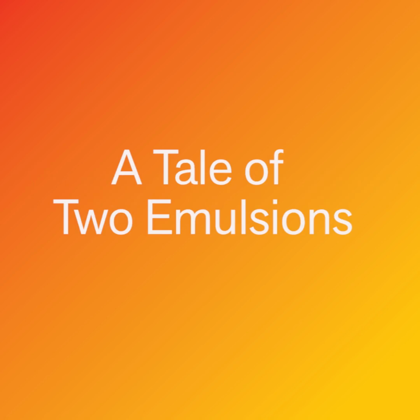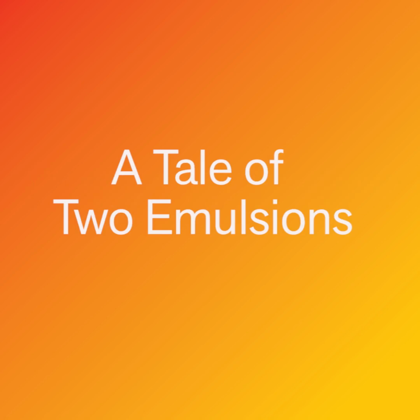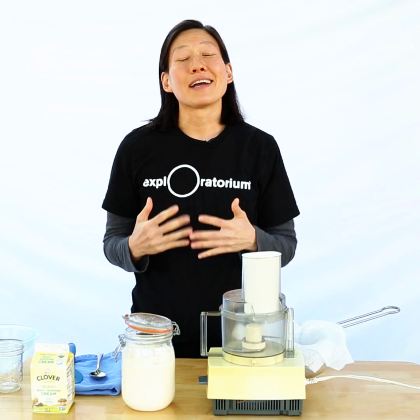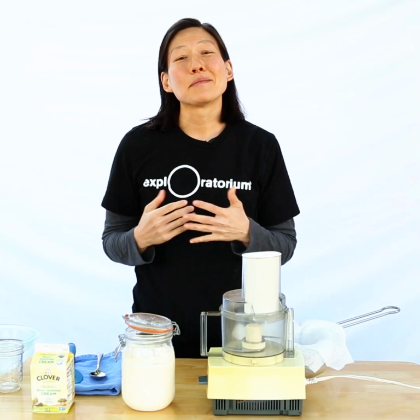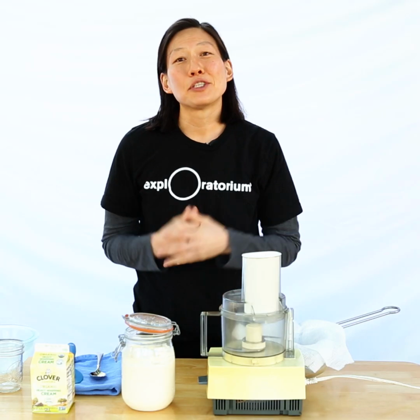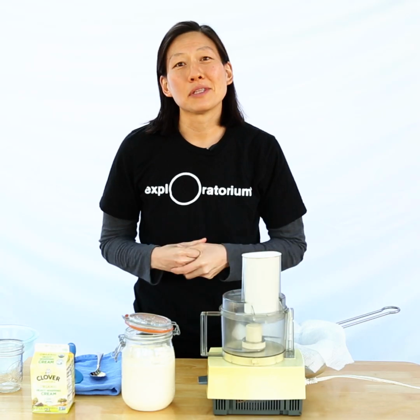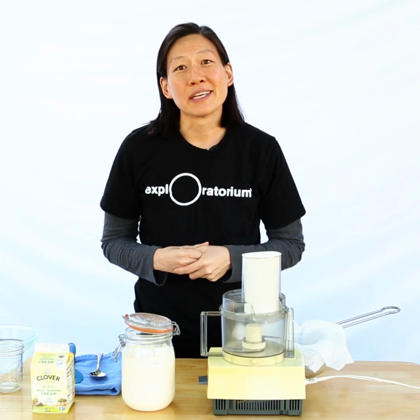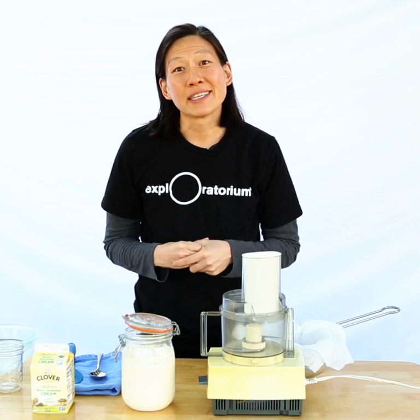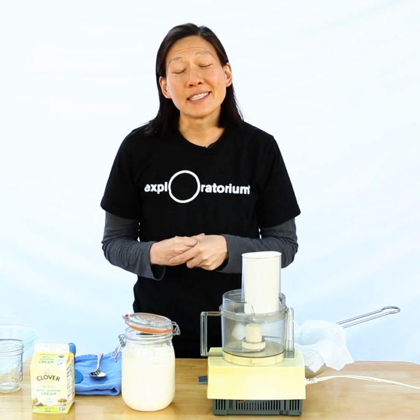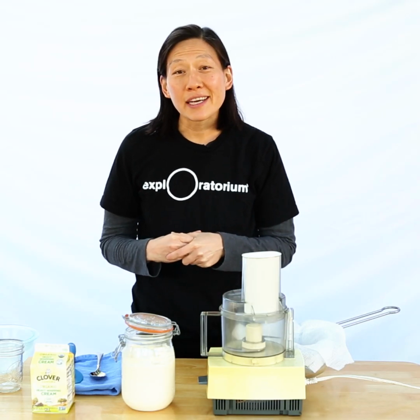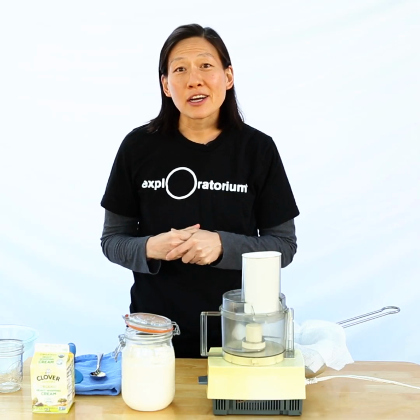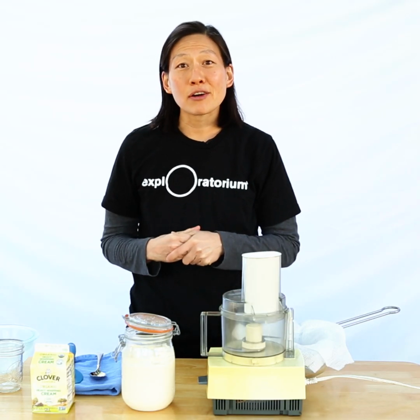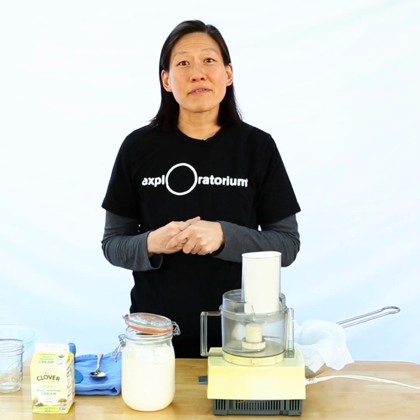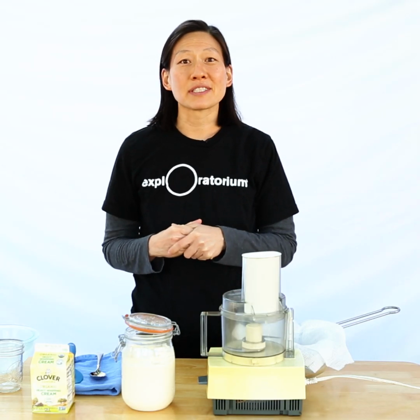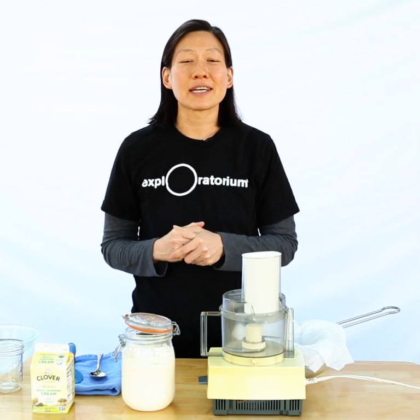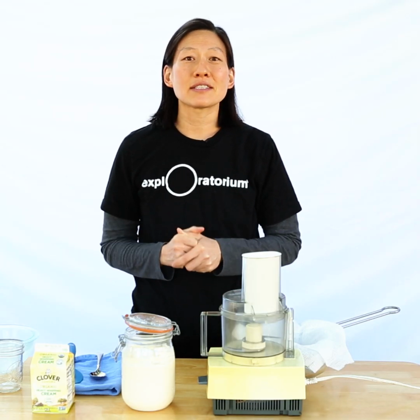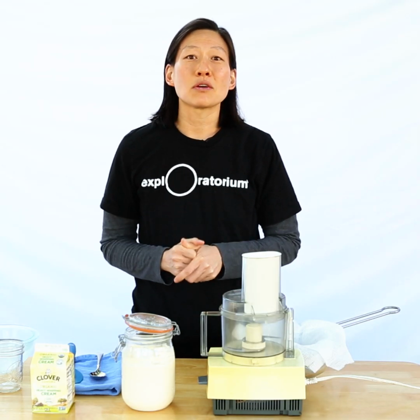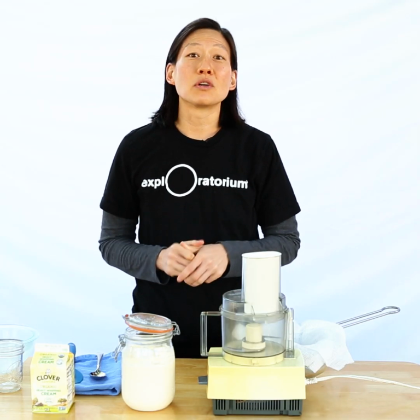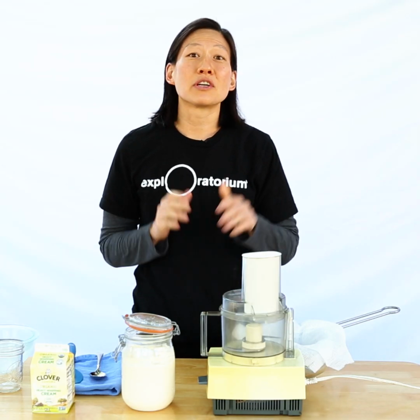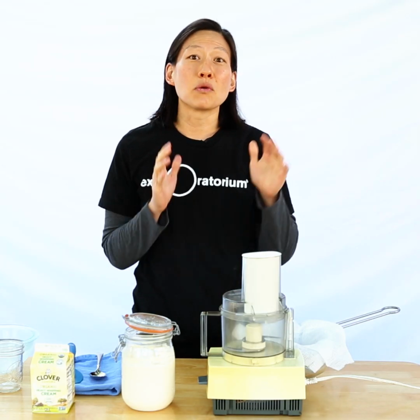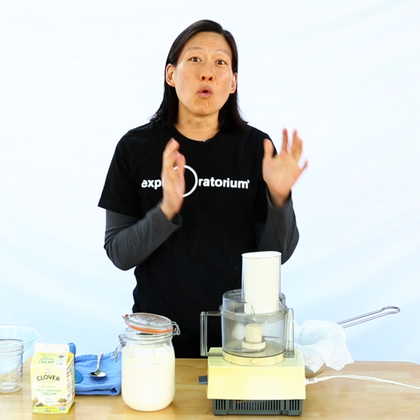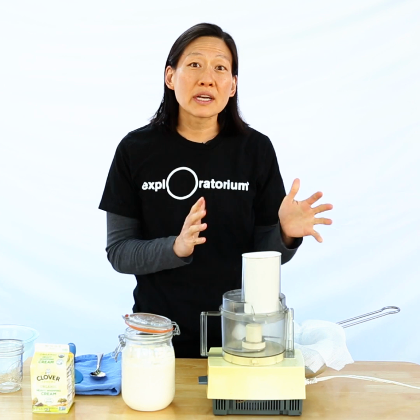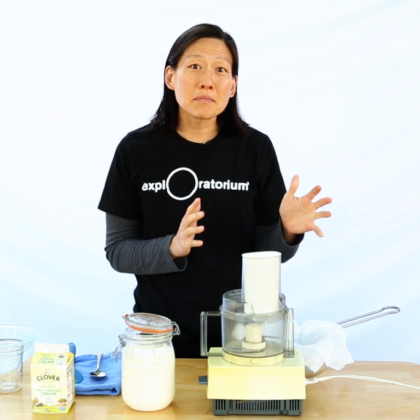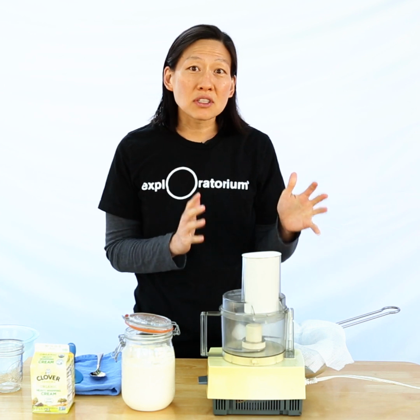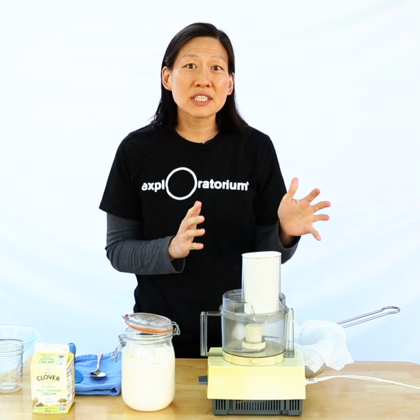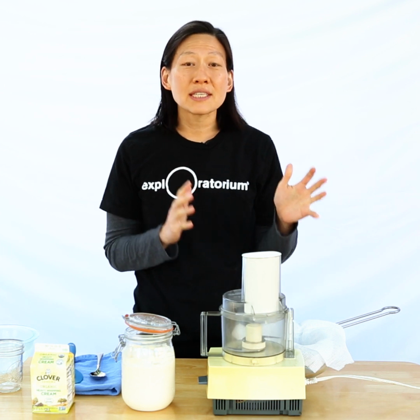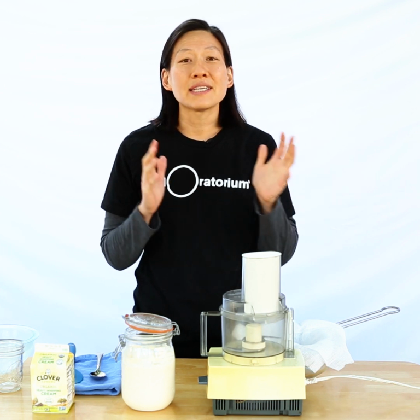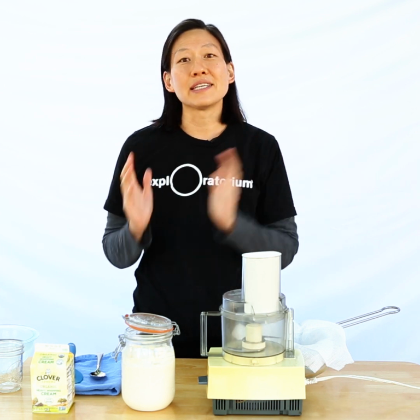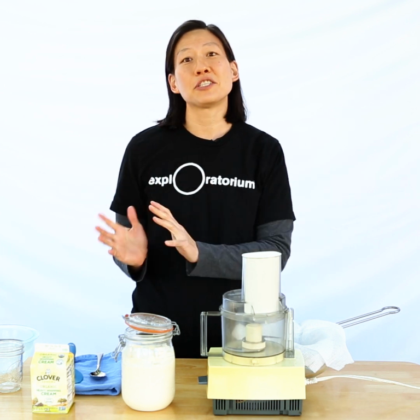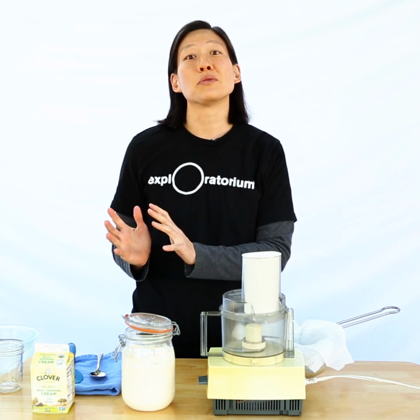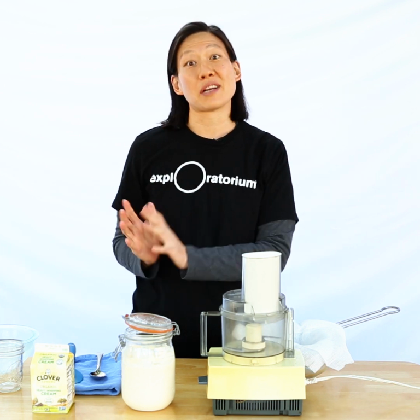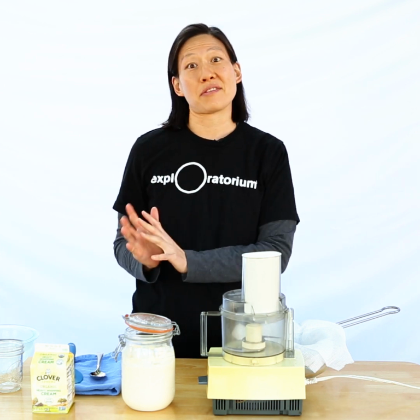Hi, I'm Julie and today on Hungry for Science we're turning one emulsion into another.